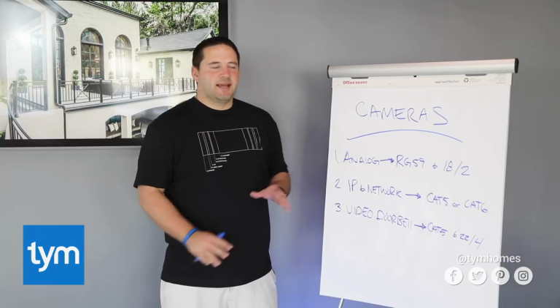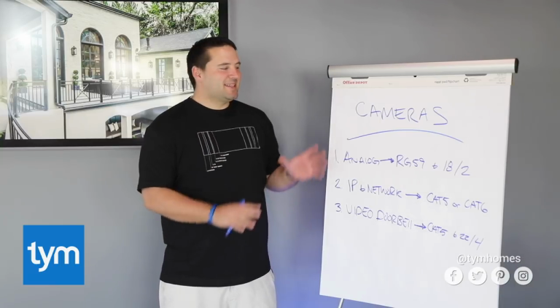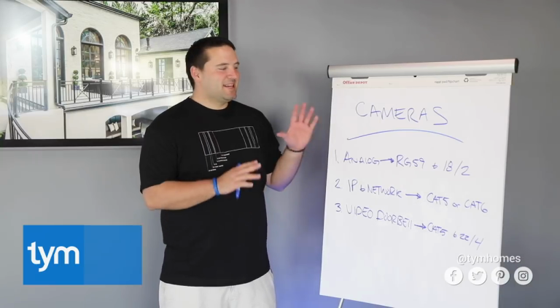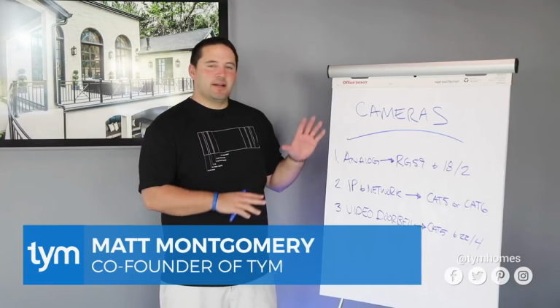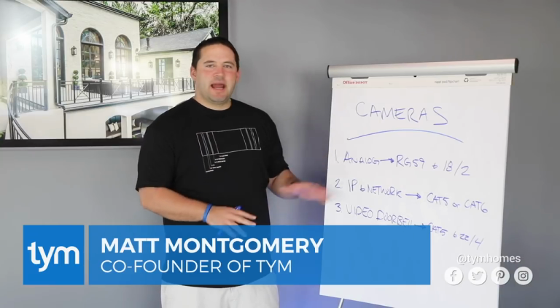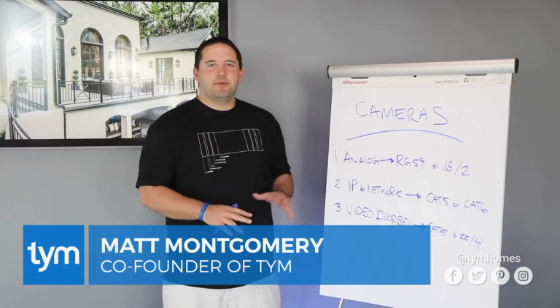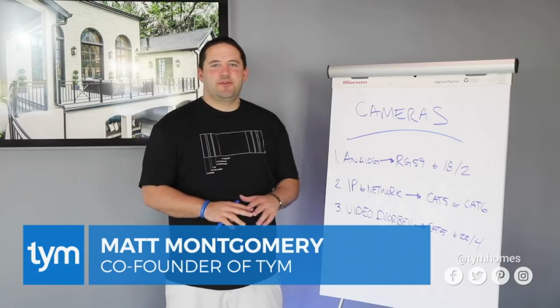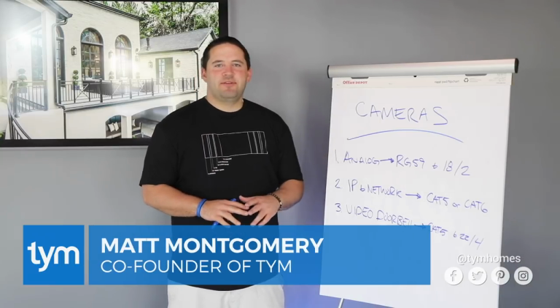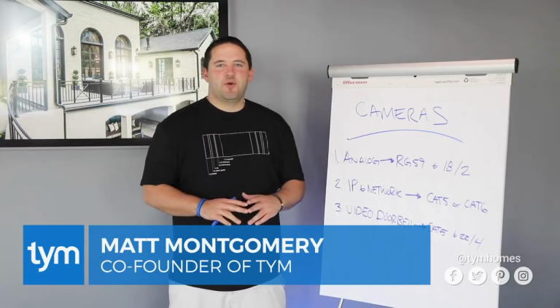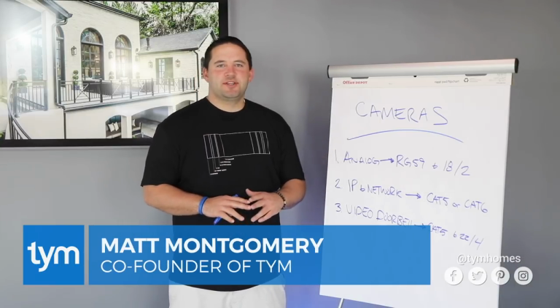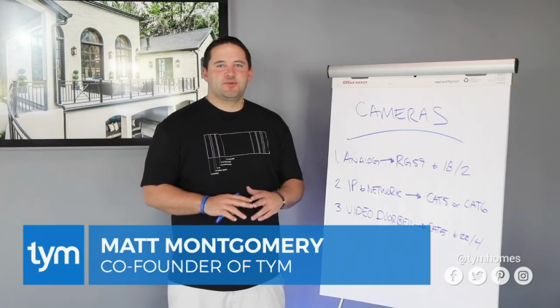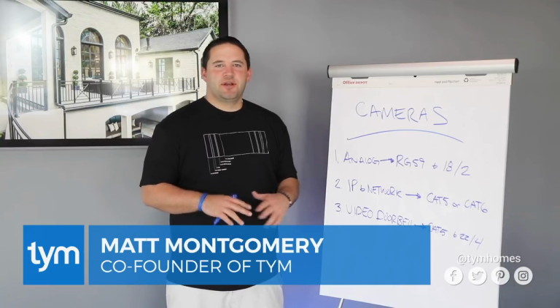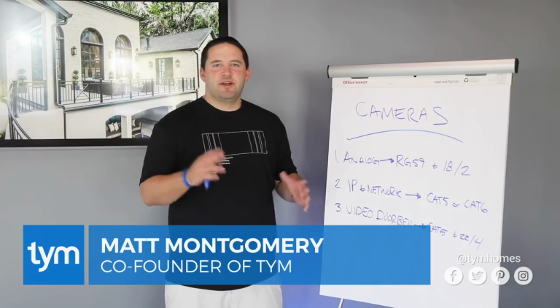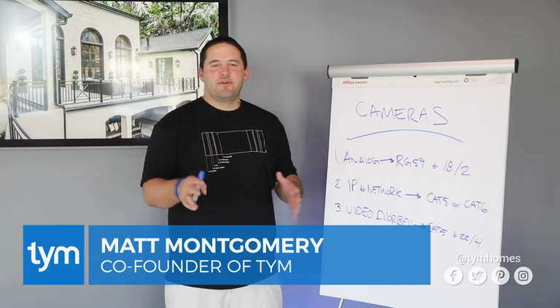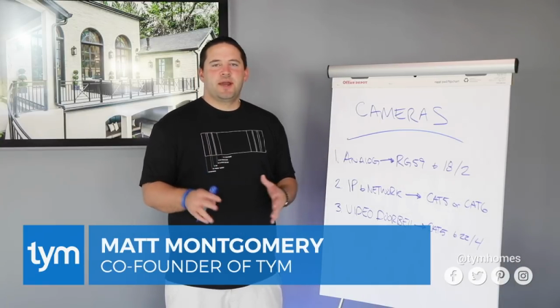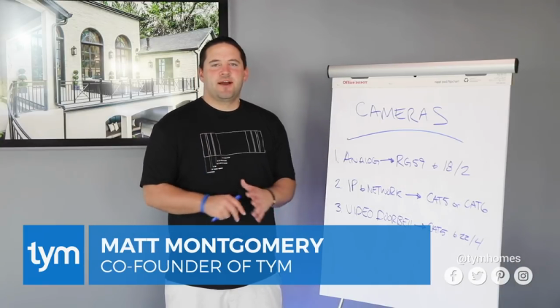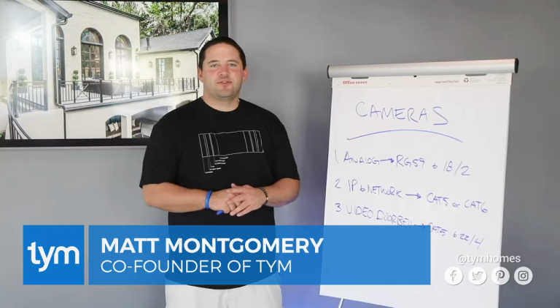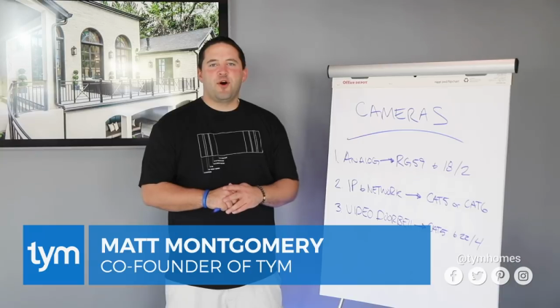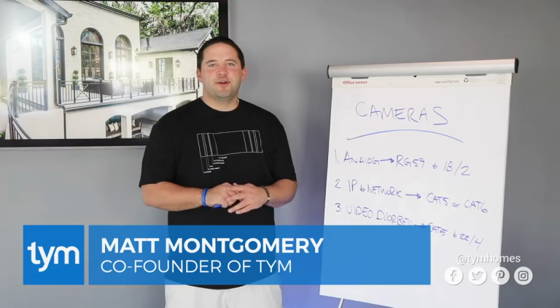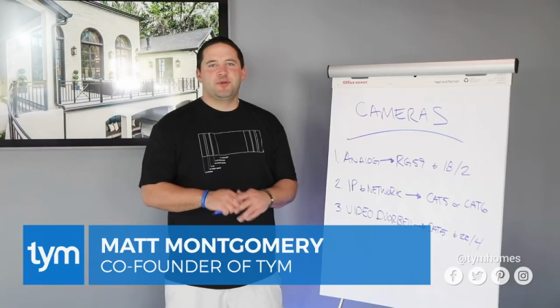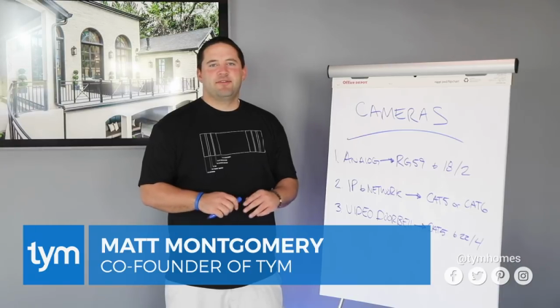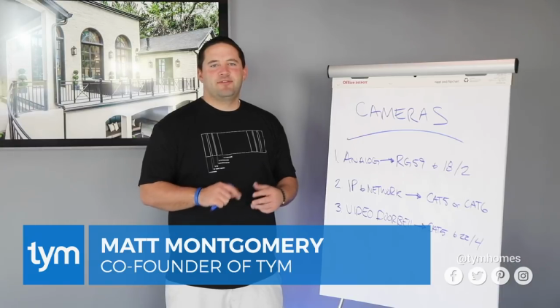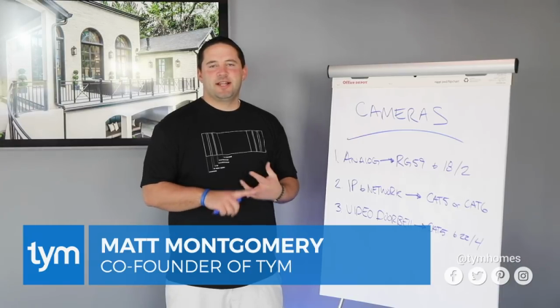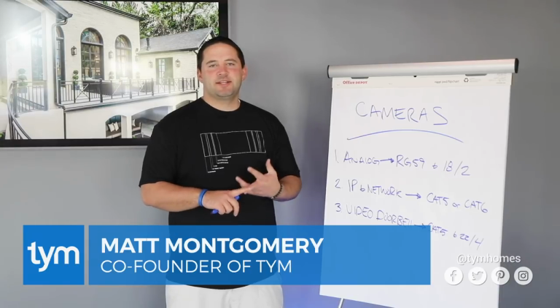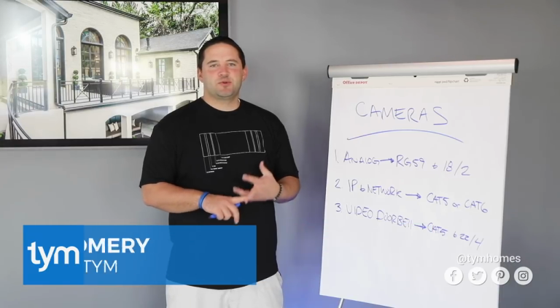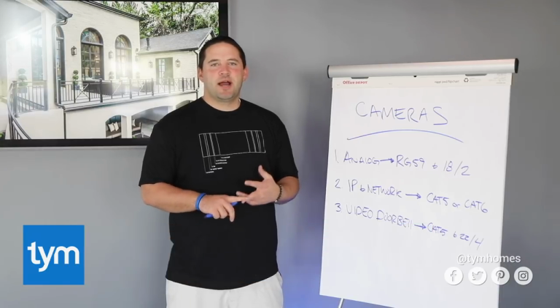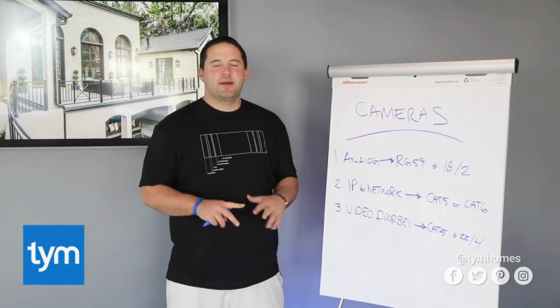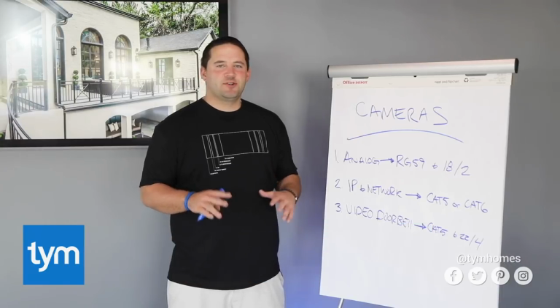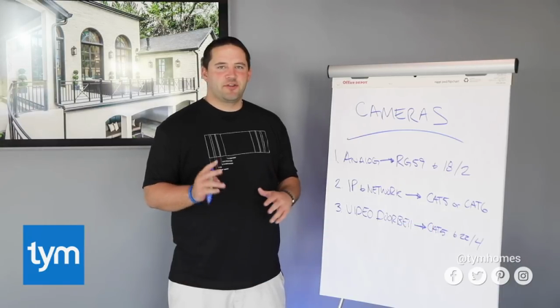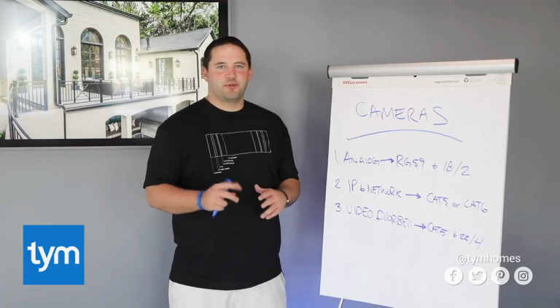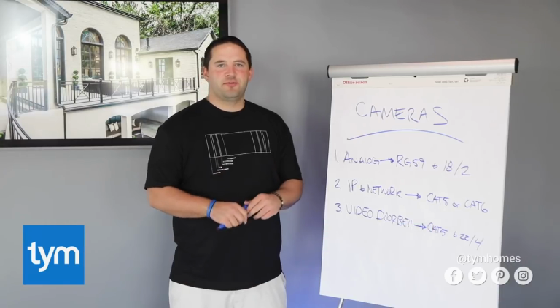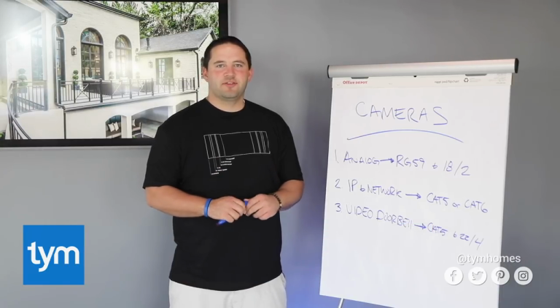That's it on cameras. If you have any questions, we'd love to hear from you. And as always, we'd love it if you'd like, subscribe, and share this with your friends.